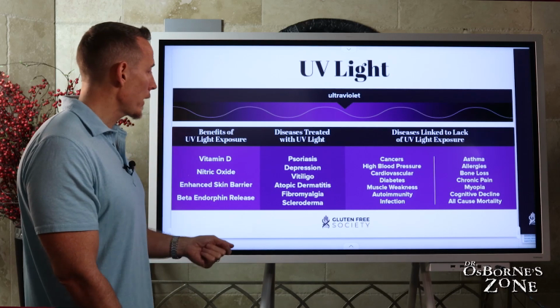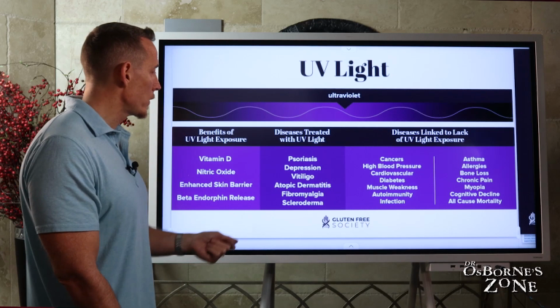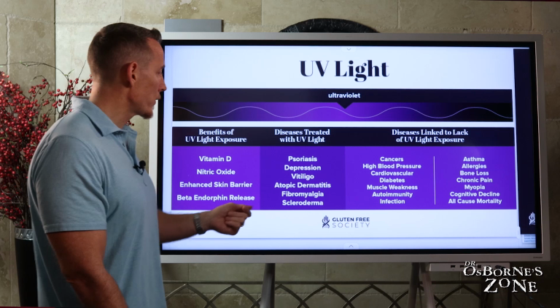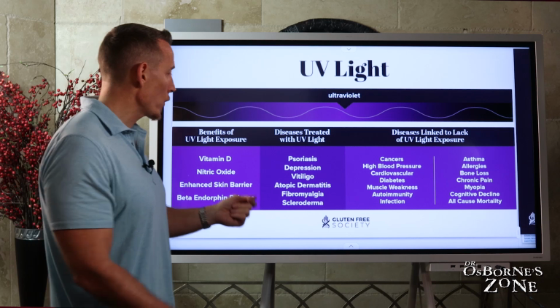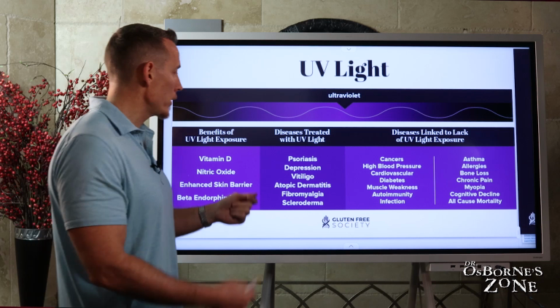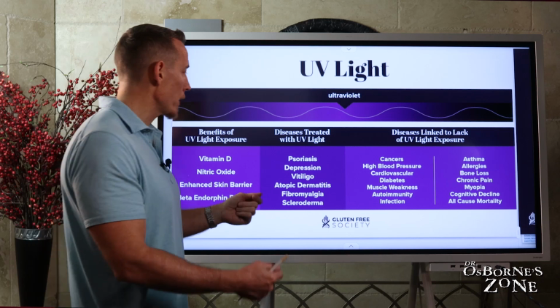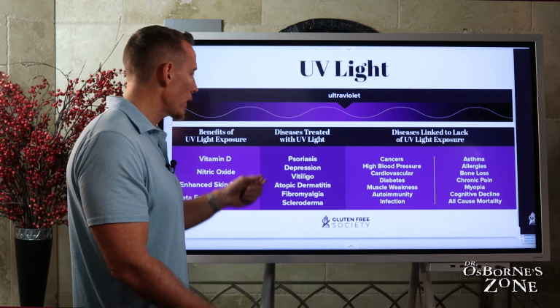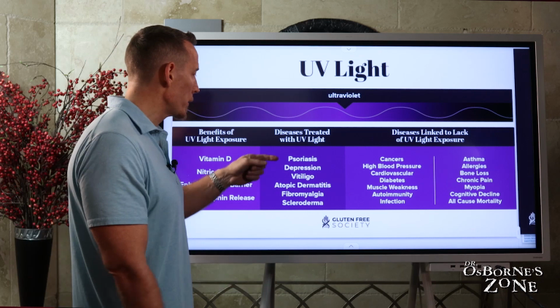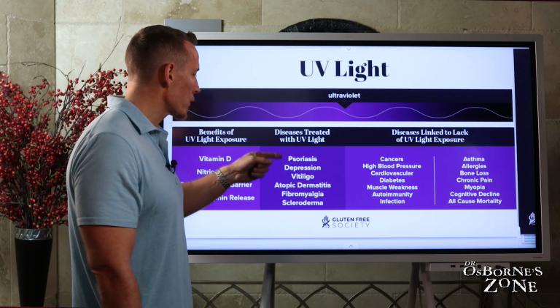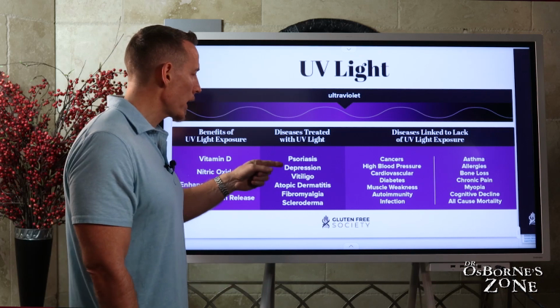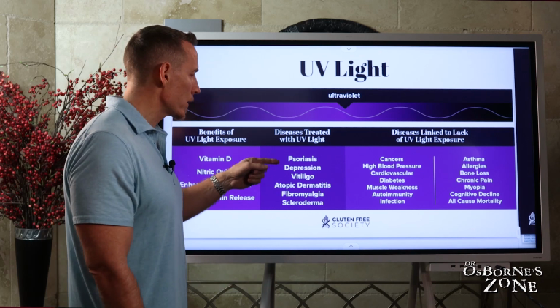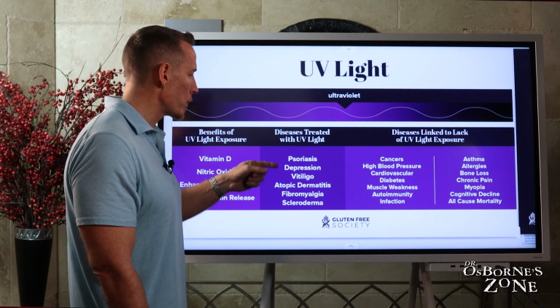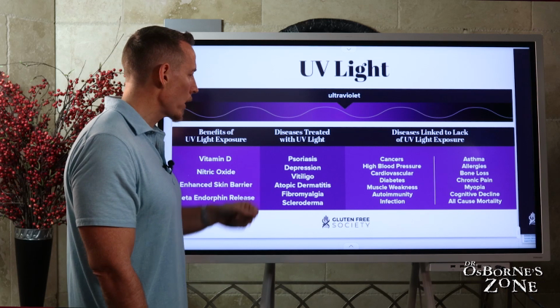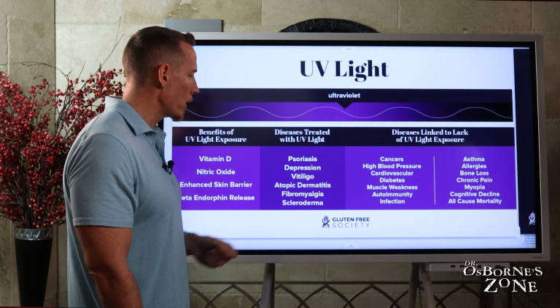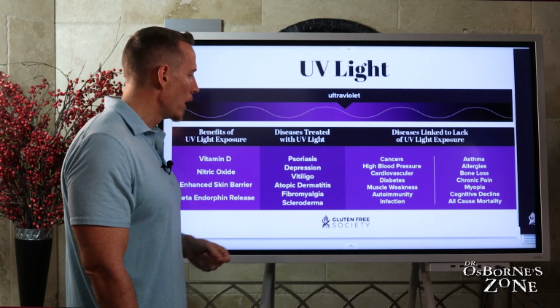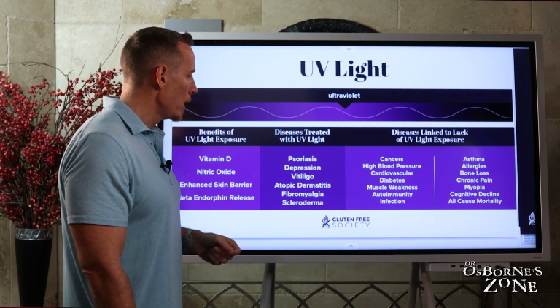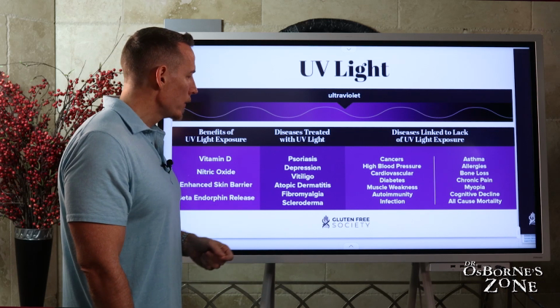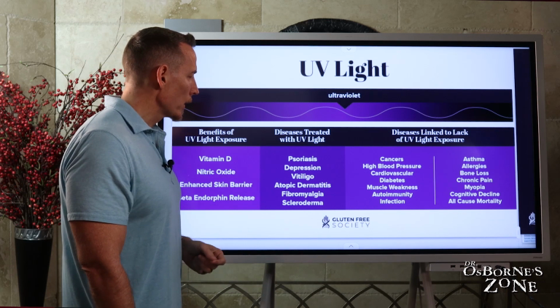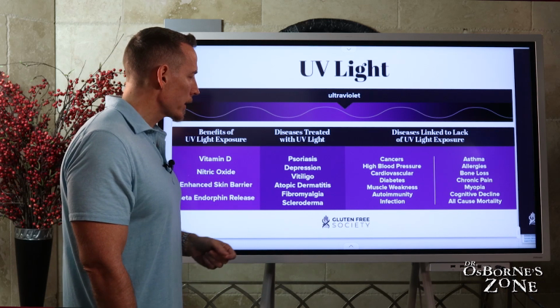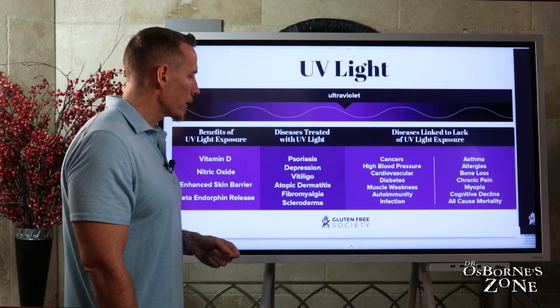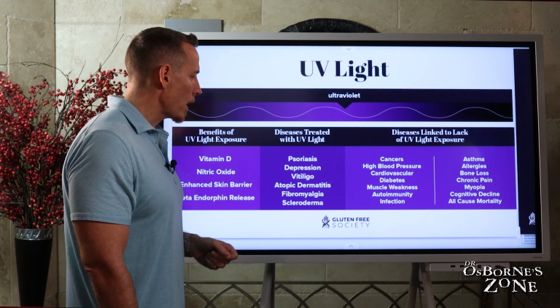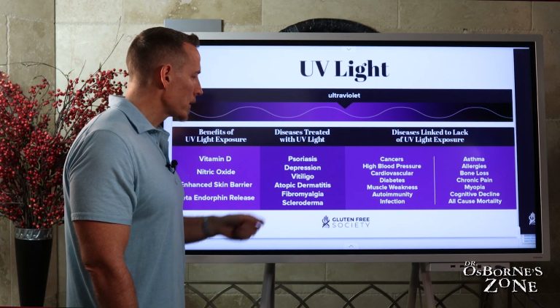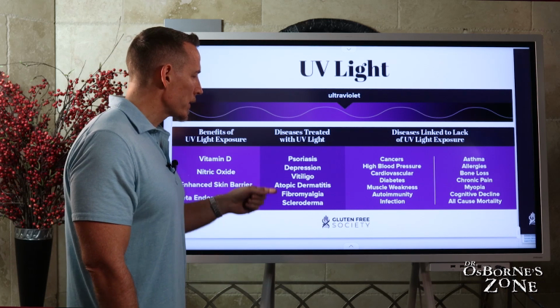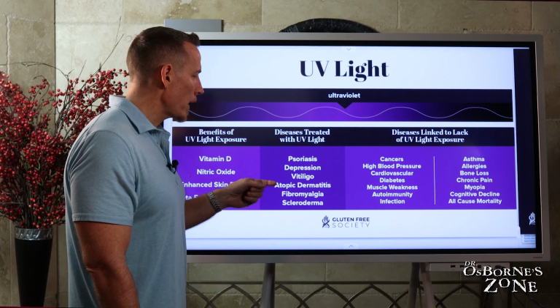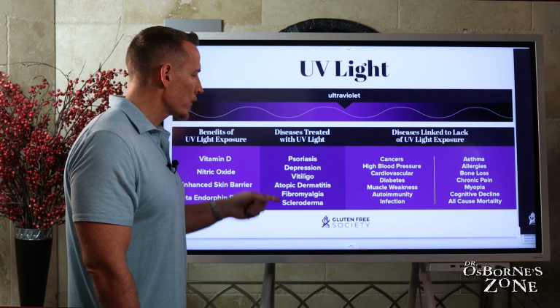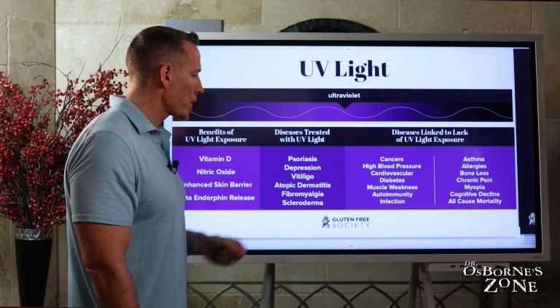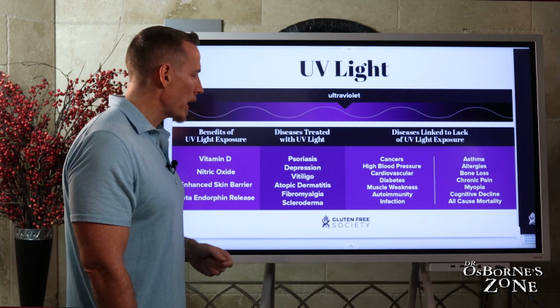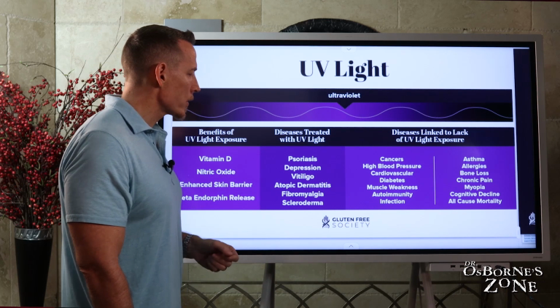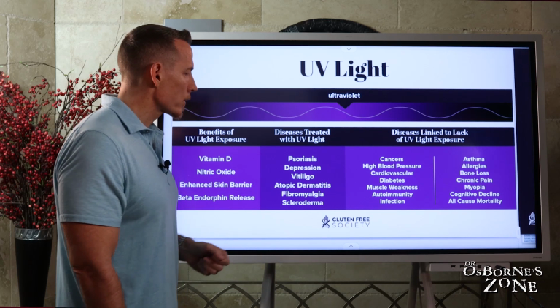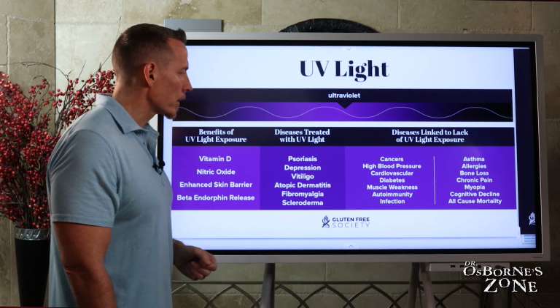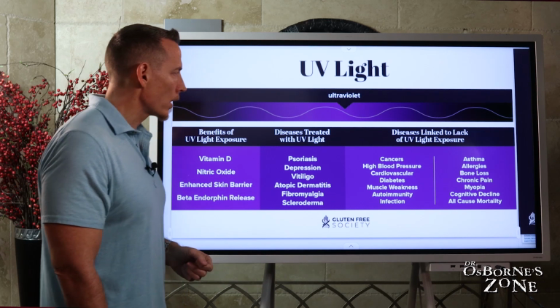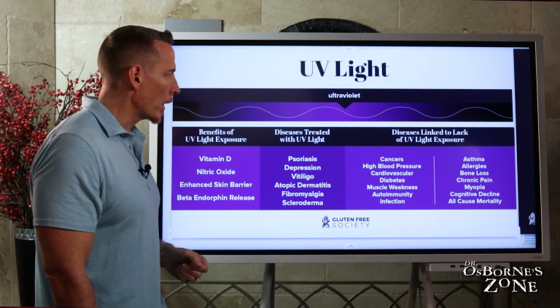All you have to do is go outside — it's free. Conditions treated with UV light include psoriasis, depression, vitiligo, atopic dermatitis, fibromyalgia, and scleroderma.